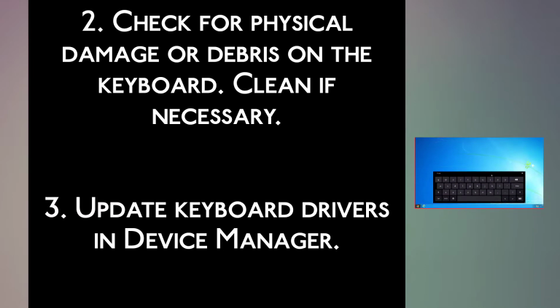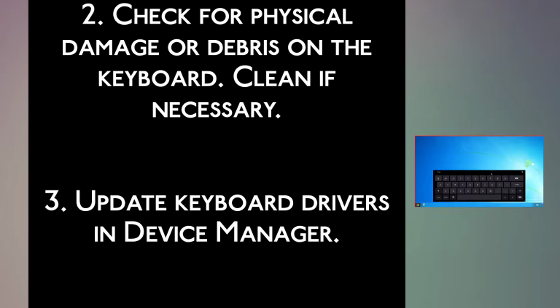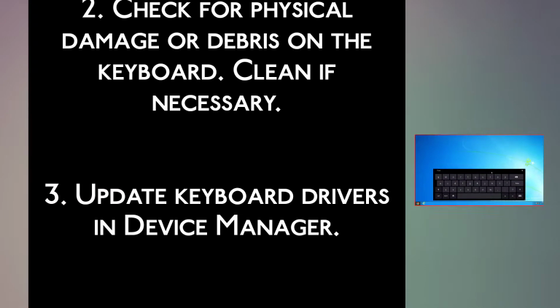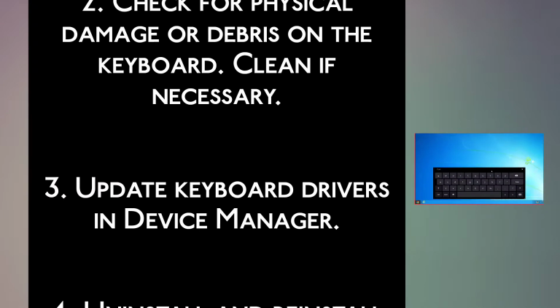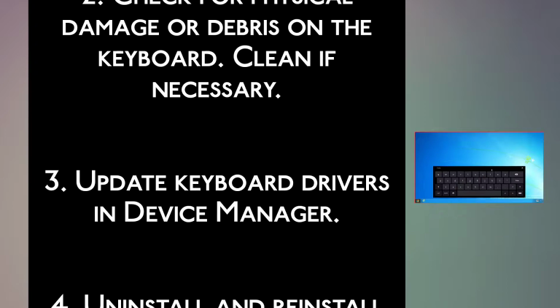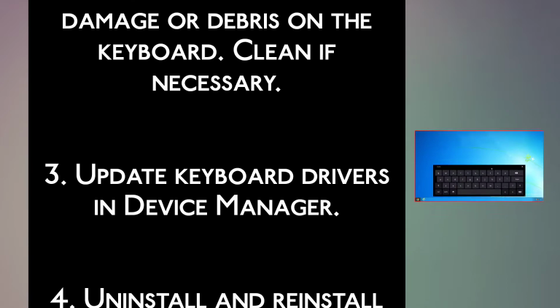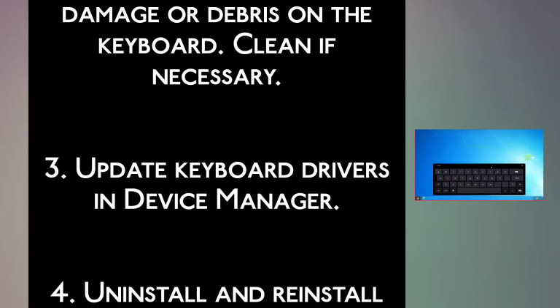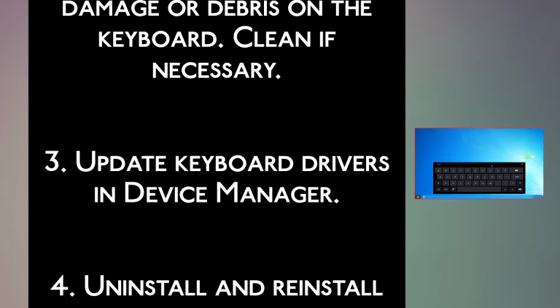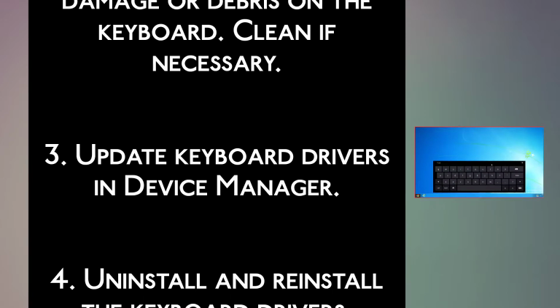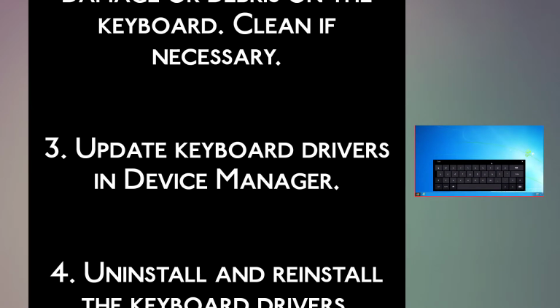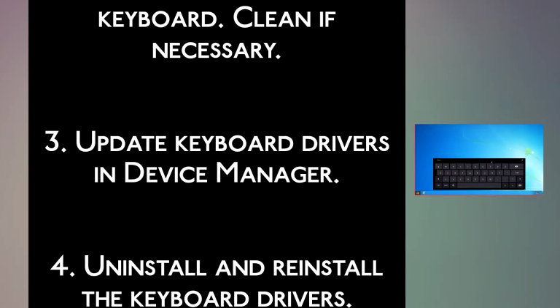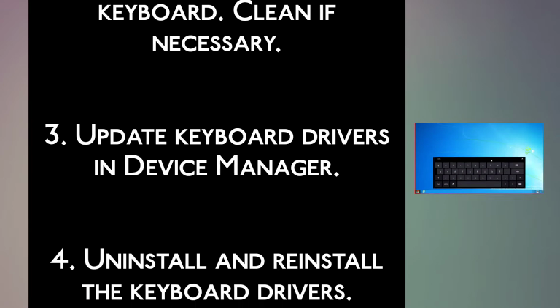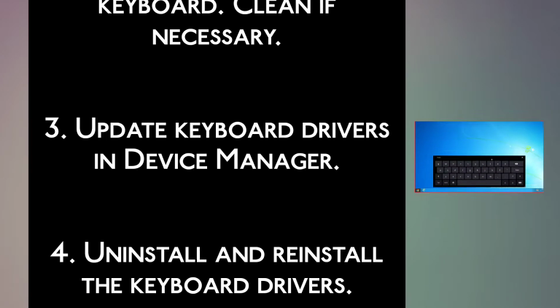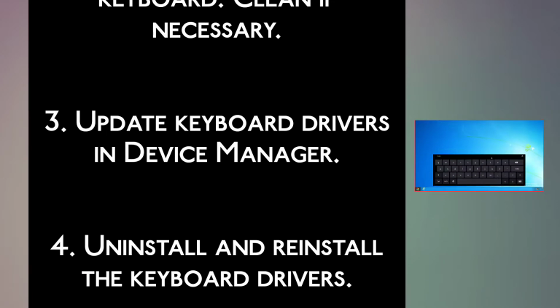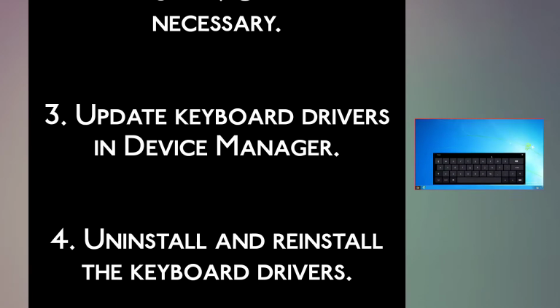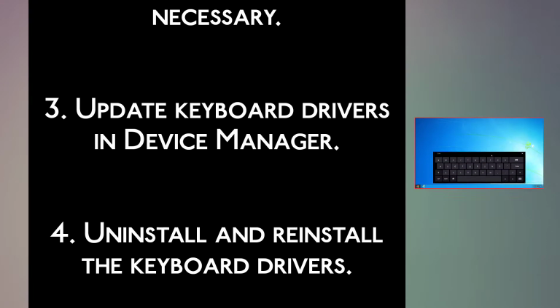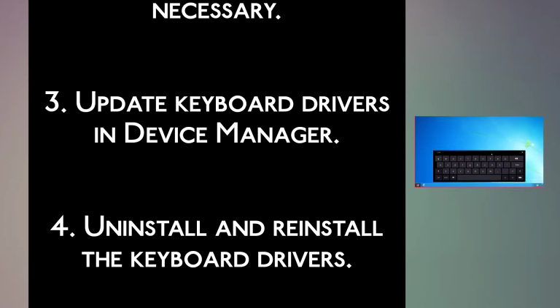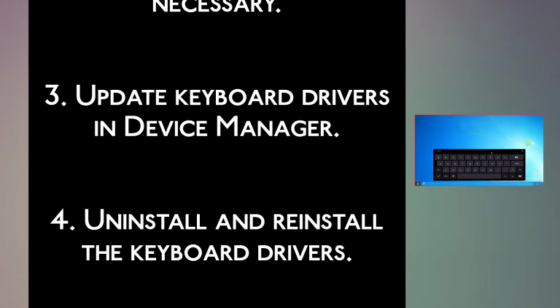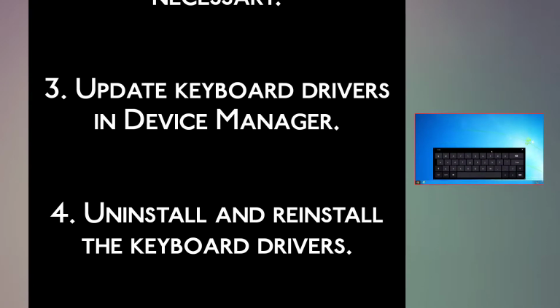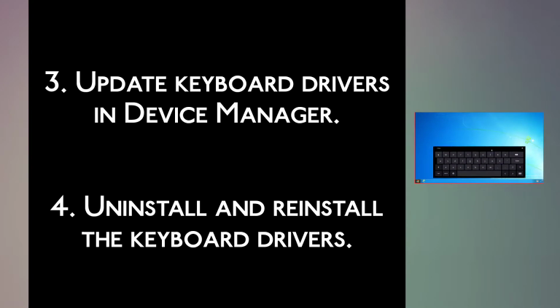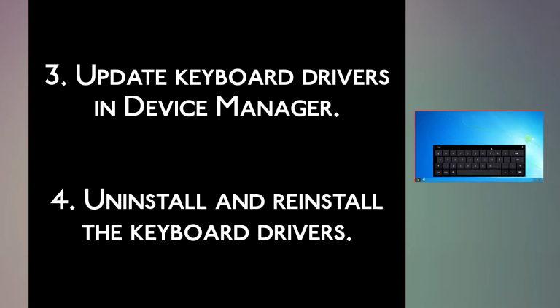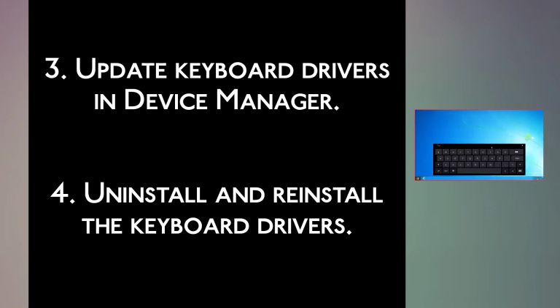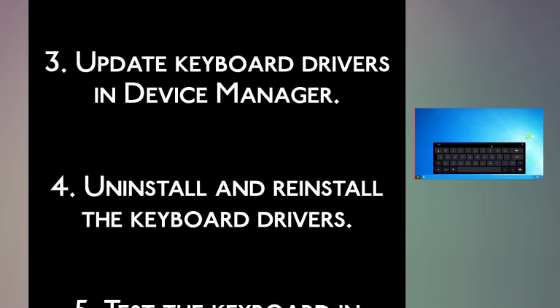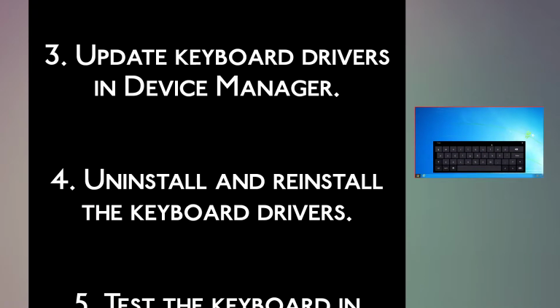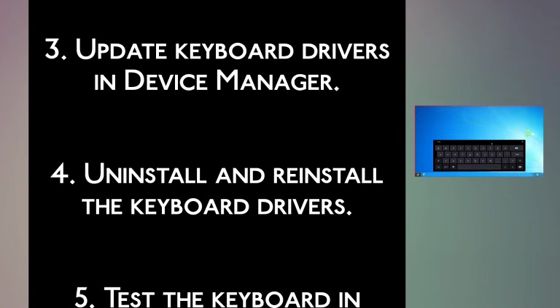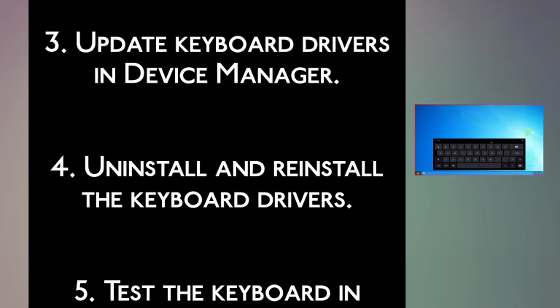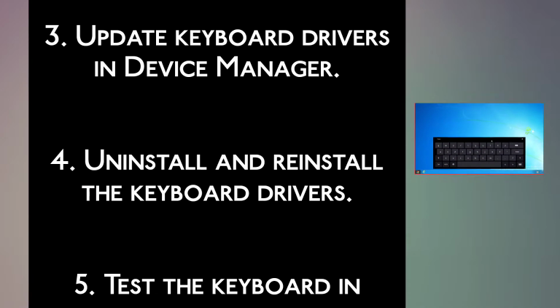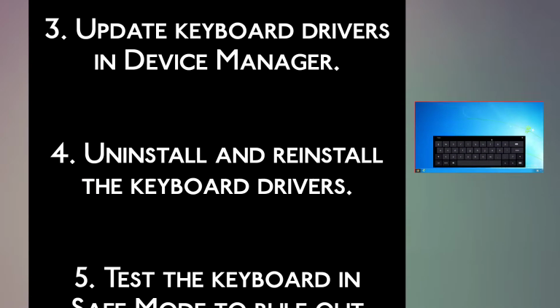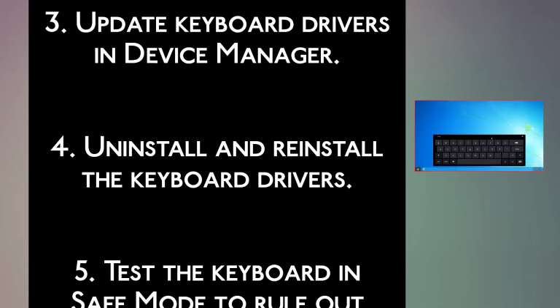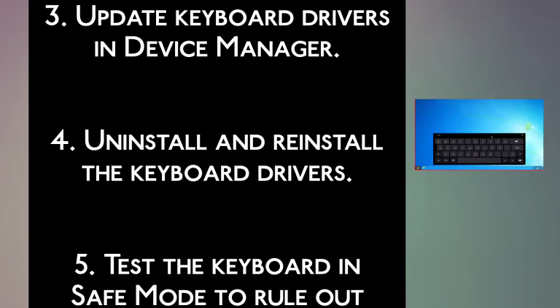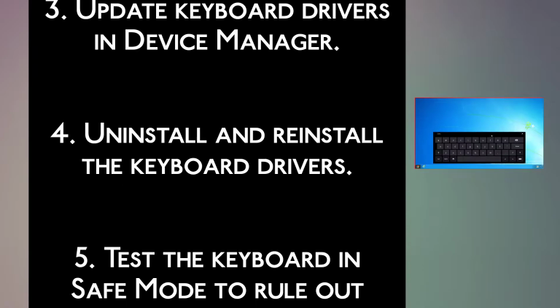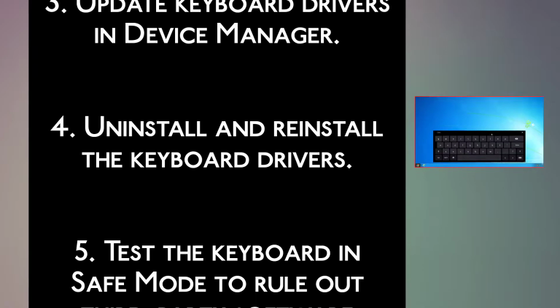Step 3: Update keyboard drivers in Device Manager. Step 4: Uninstall and reinstall the keyboard drivers.